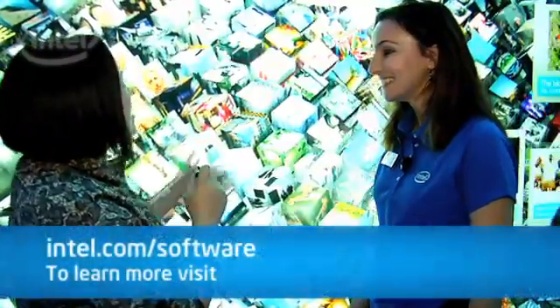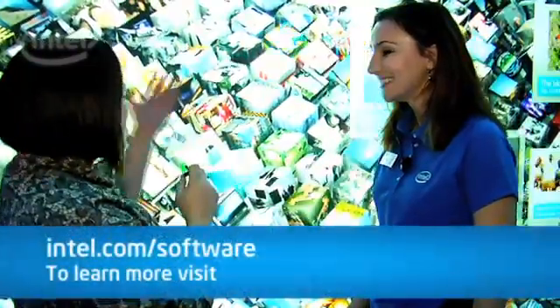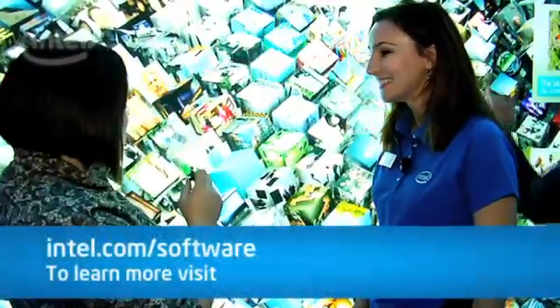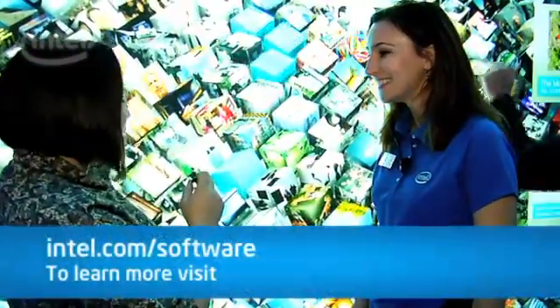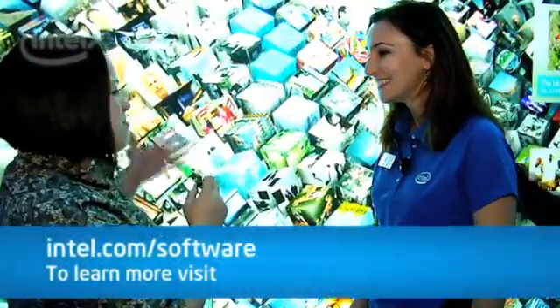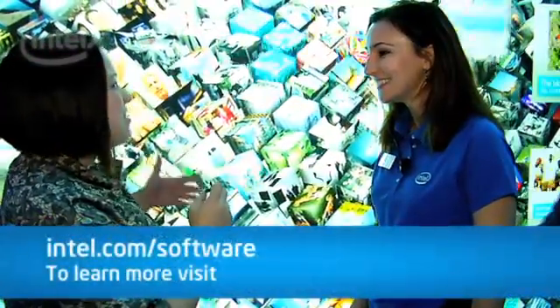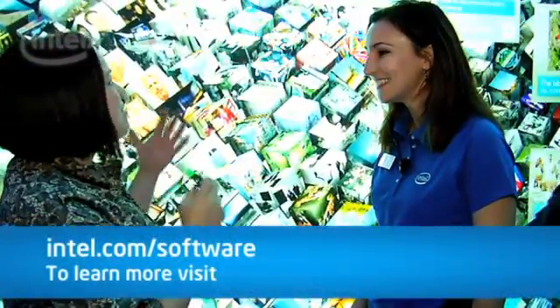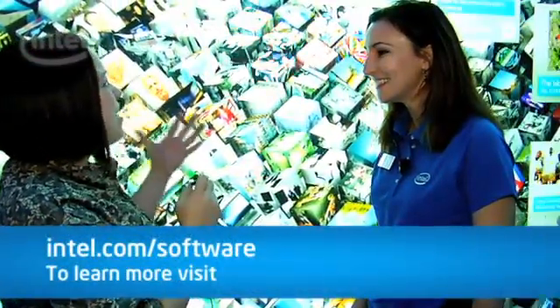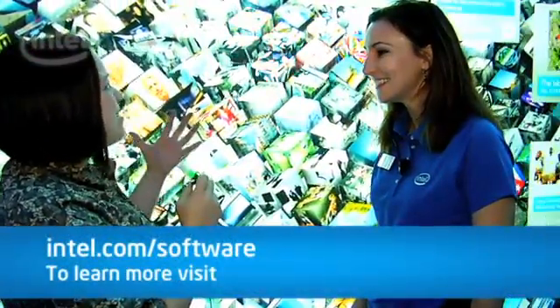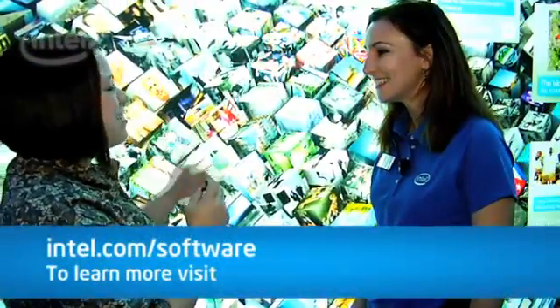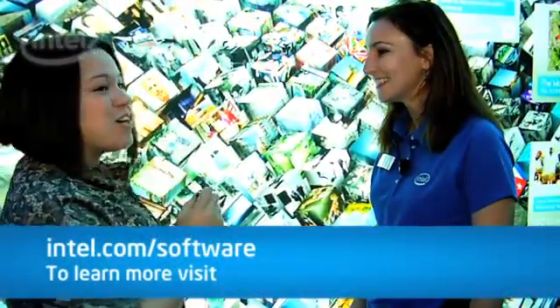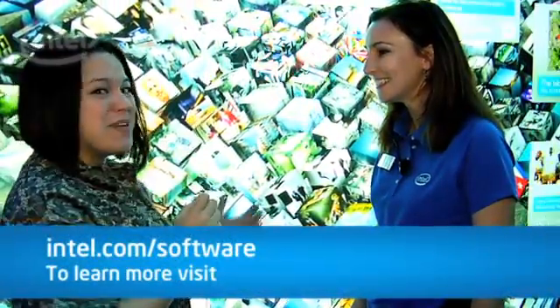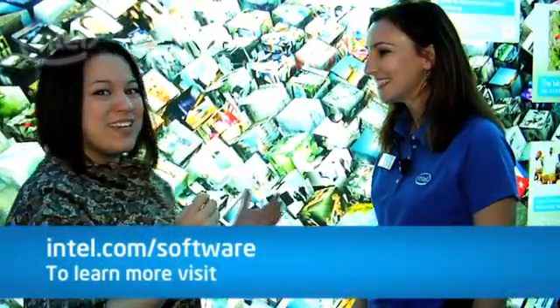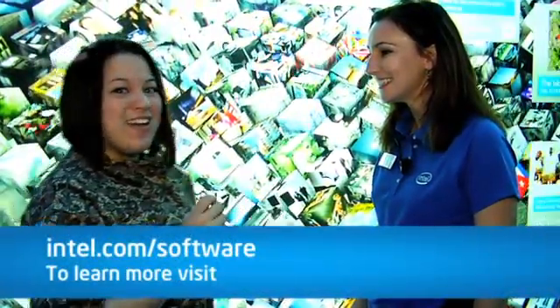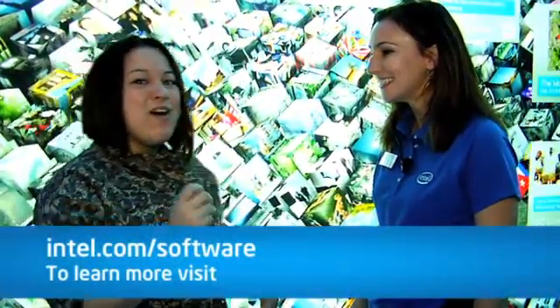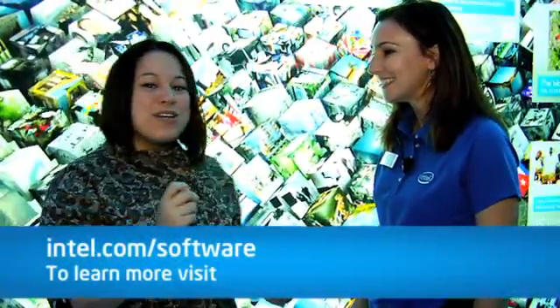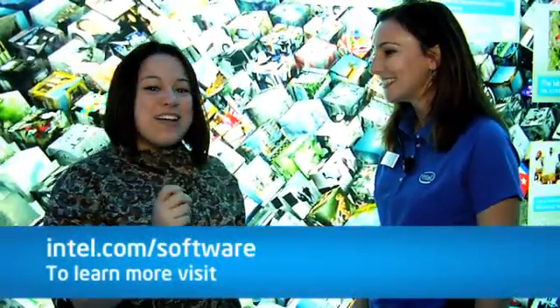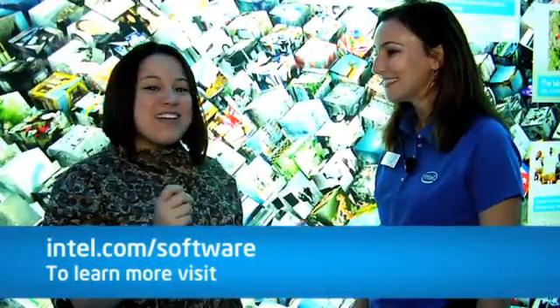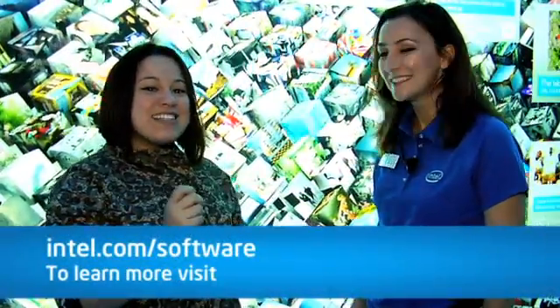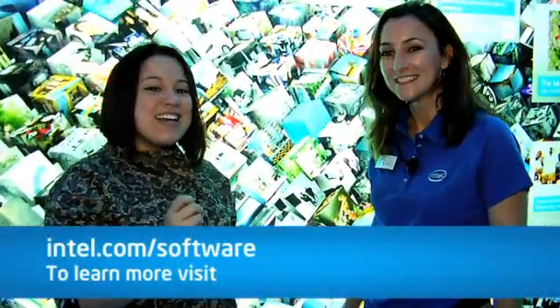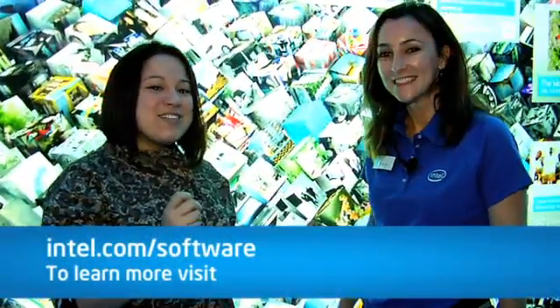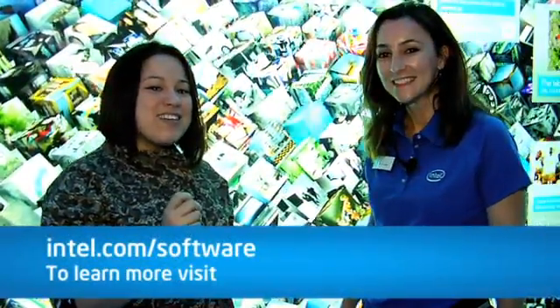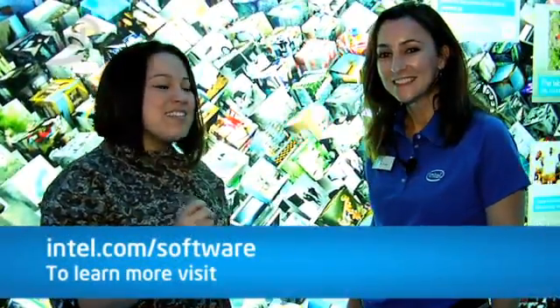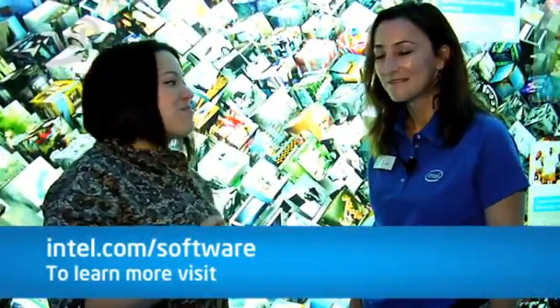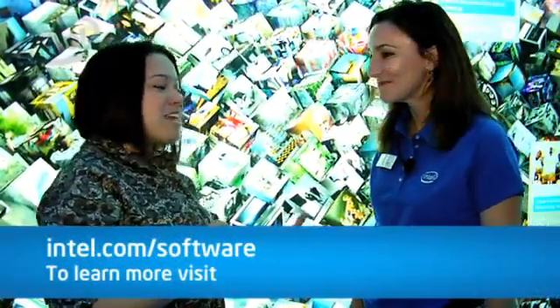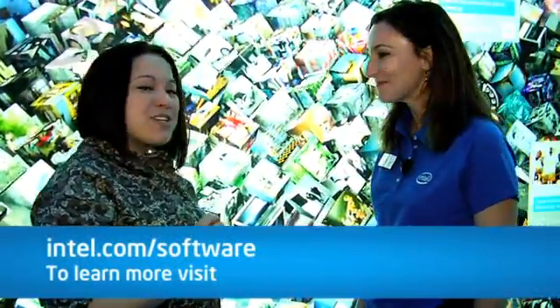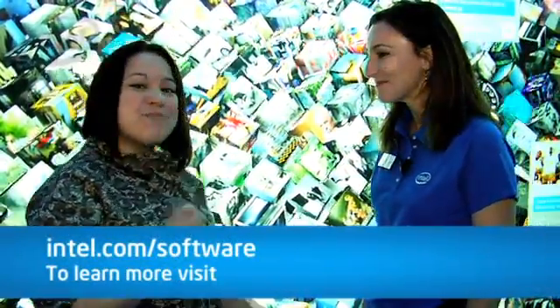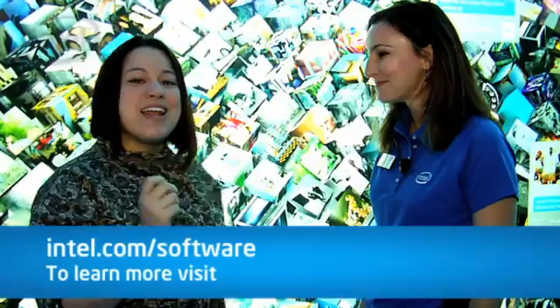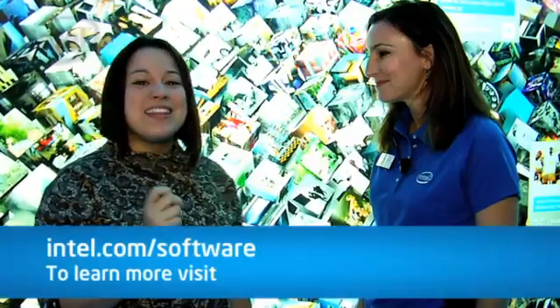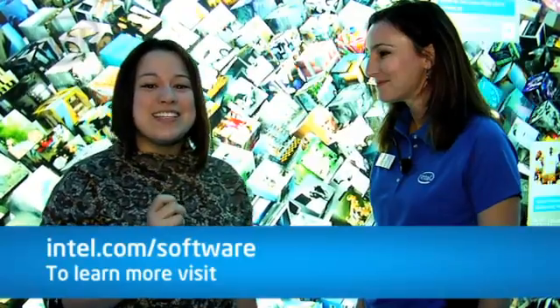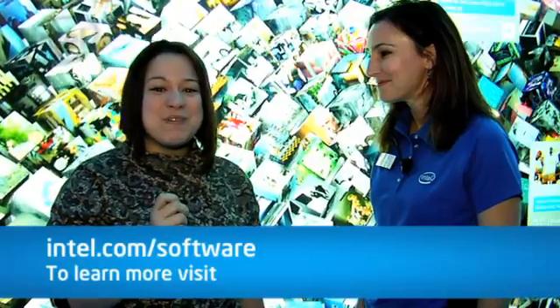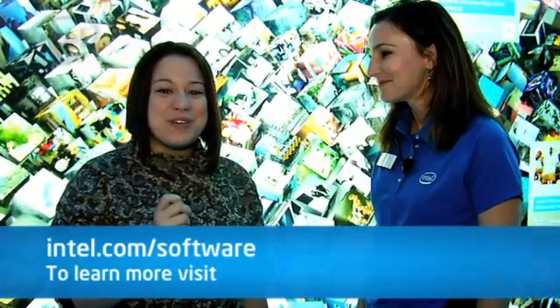Thanks so much for talking about this amazing showpiece here. We're down here at CES 2010 with Sam McDermott at the Intel booth.